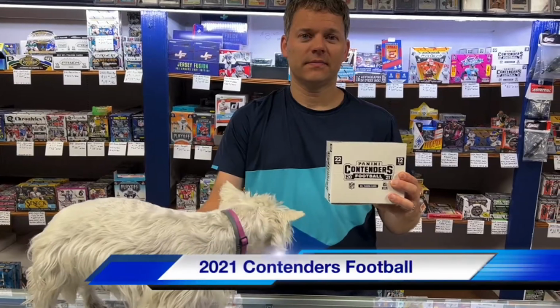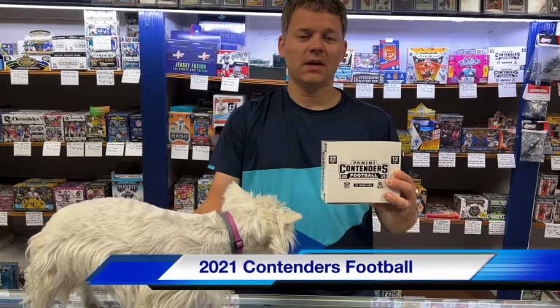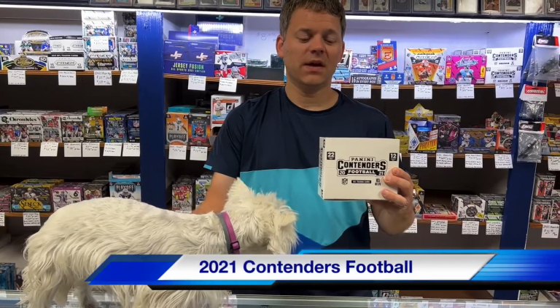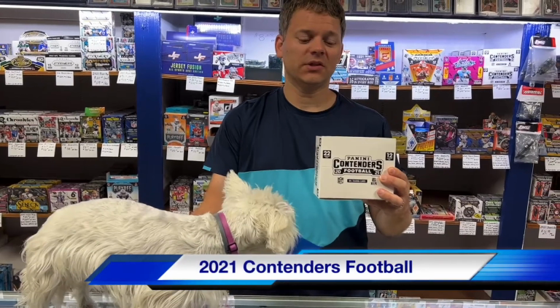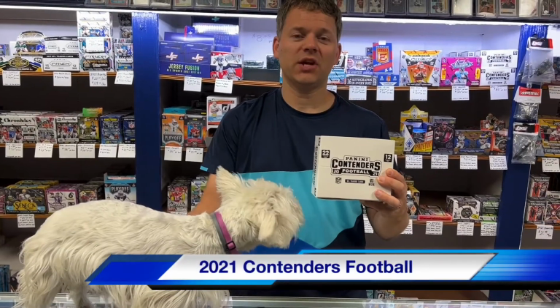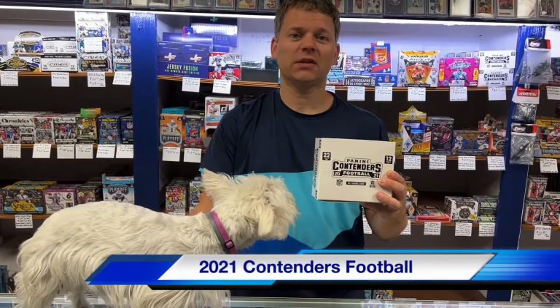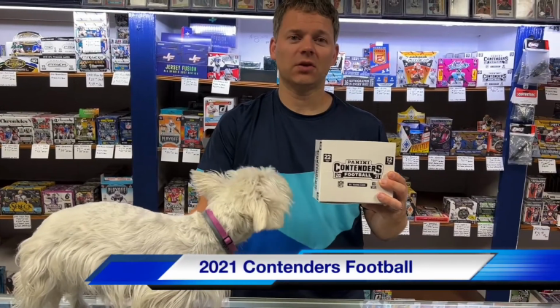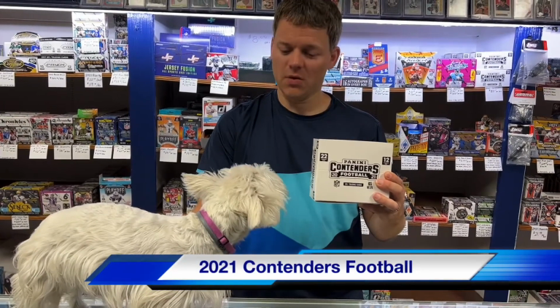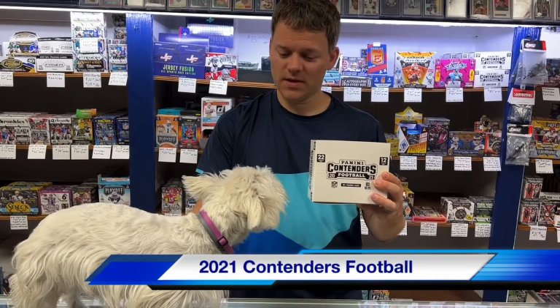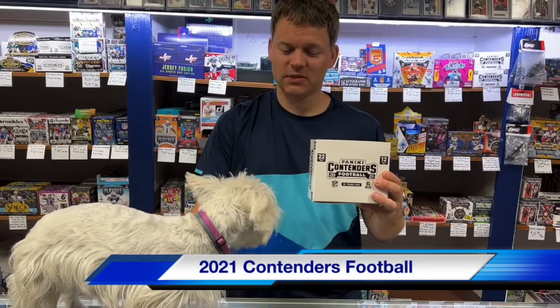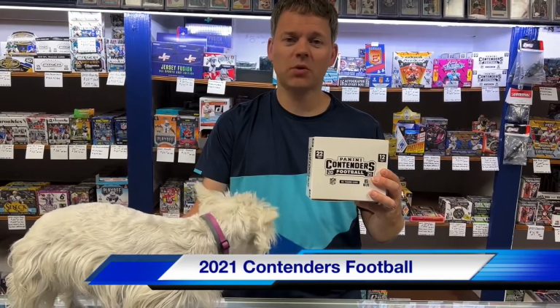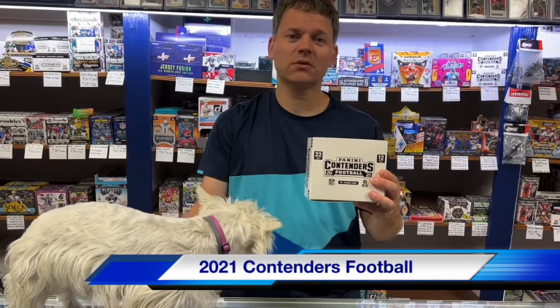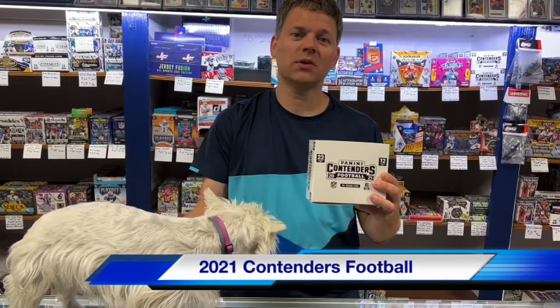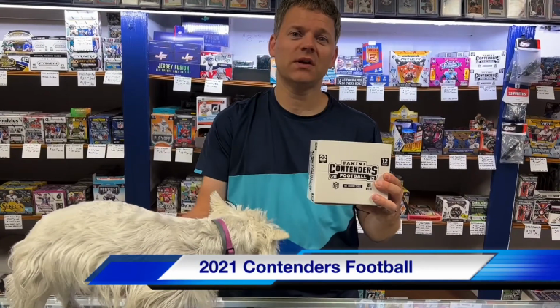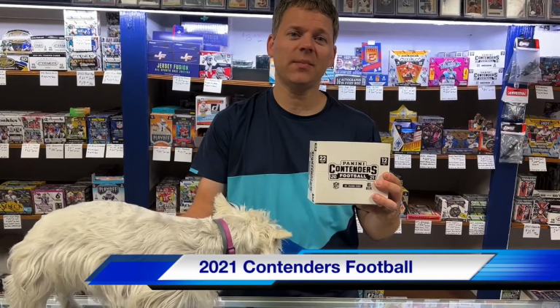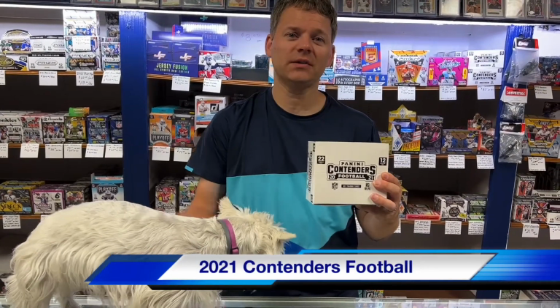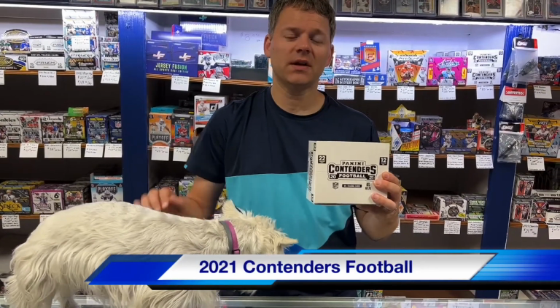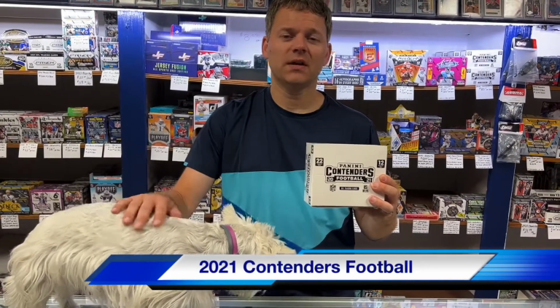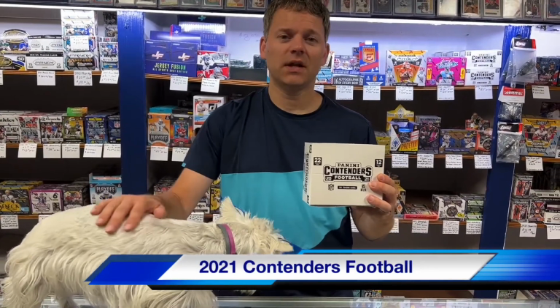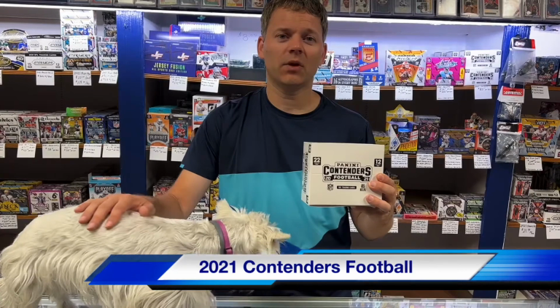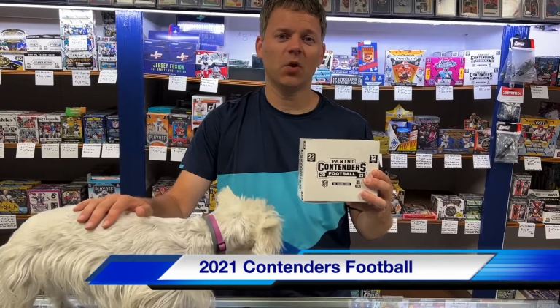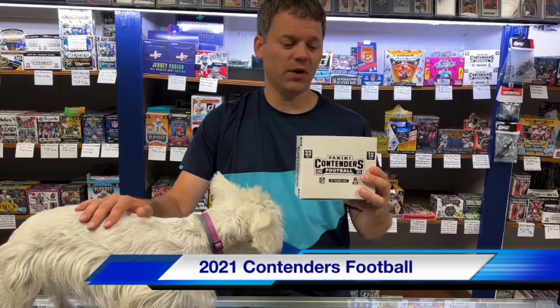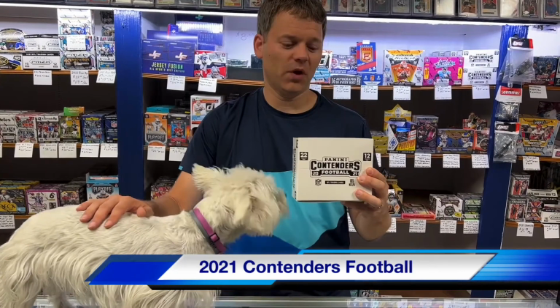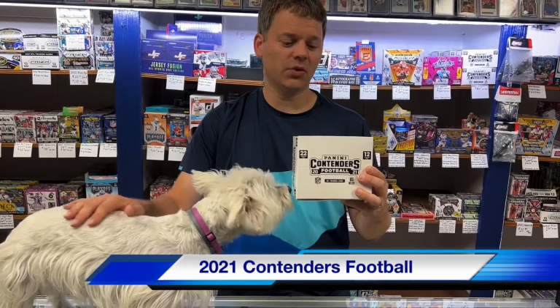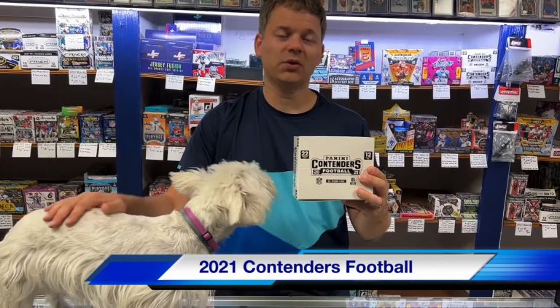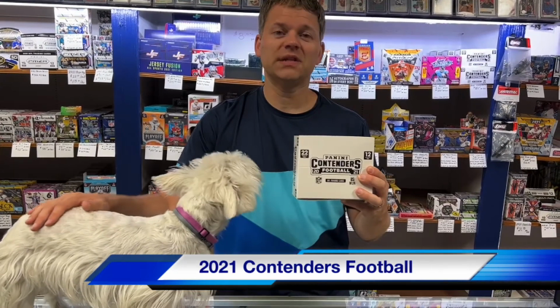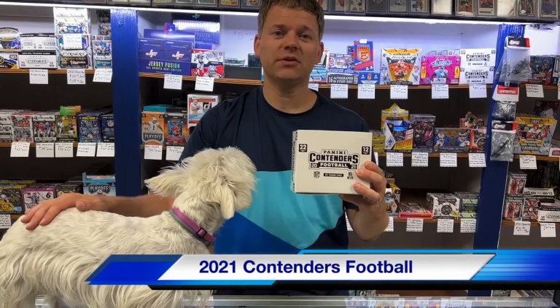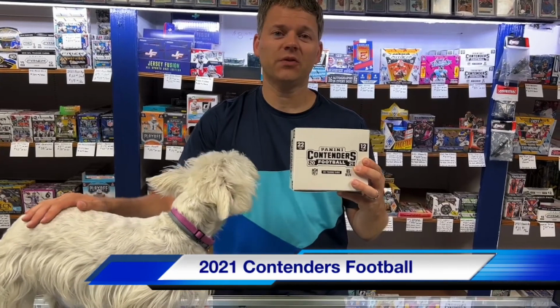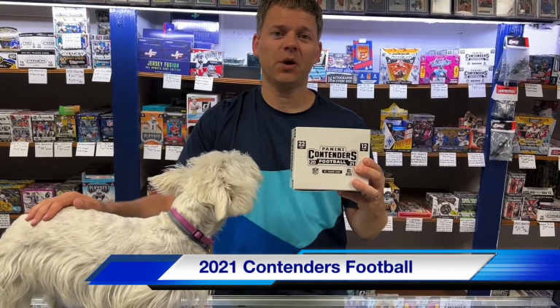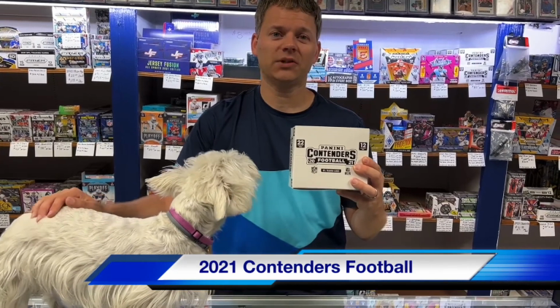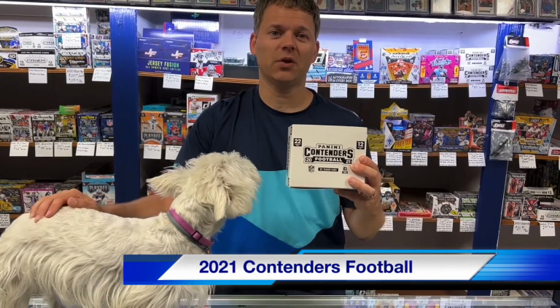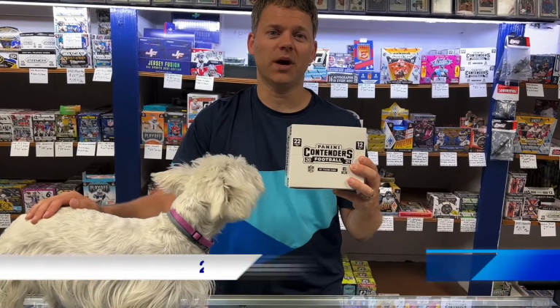Hi, this is Jason and Chloe, SportsZone Toys and Comics. Today we're going to open up the all-new Contenders Football Cello Box.